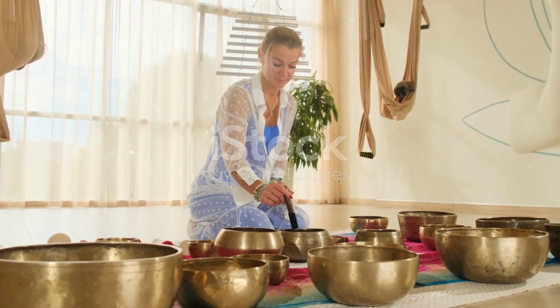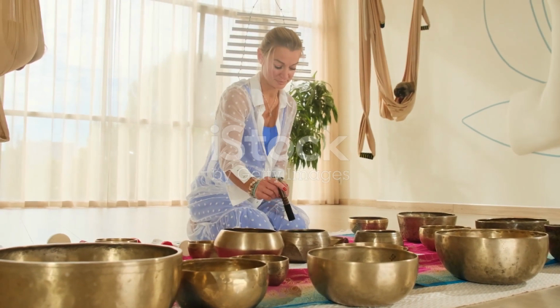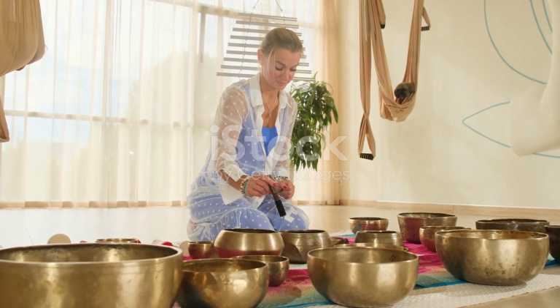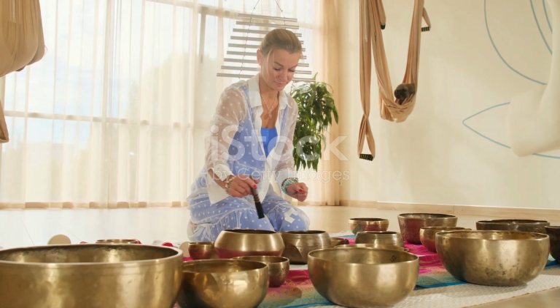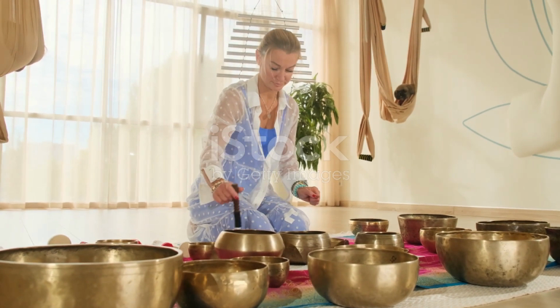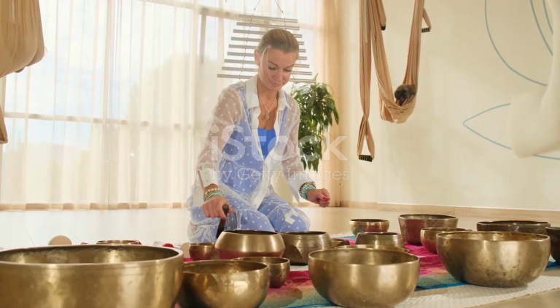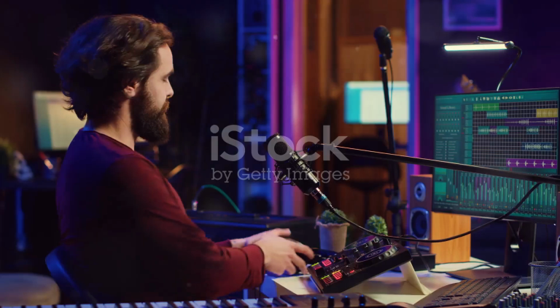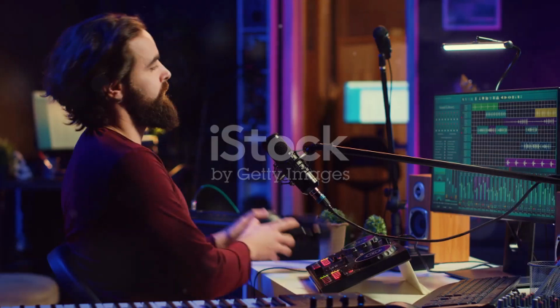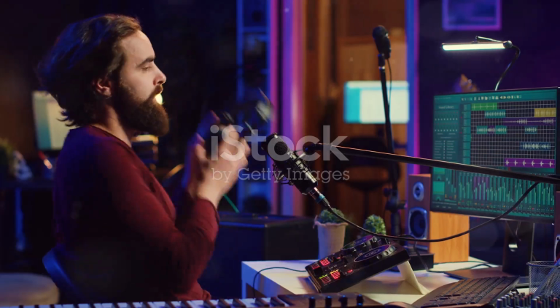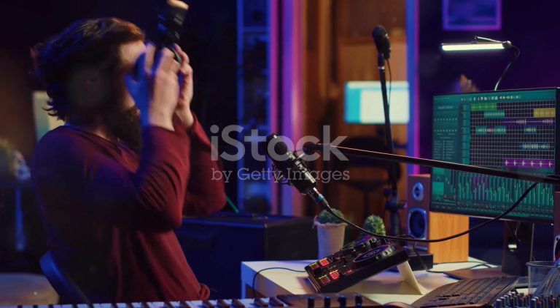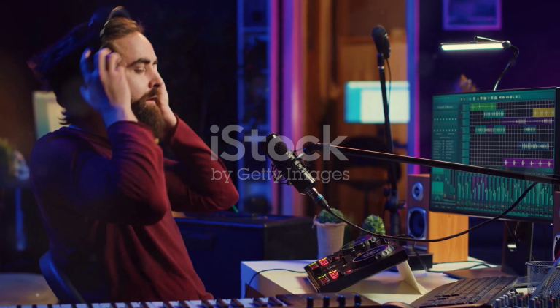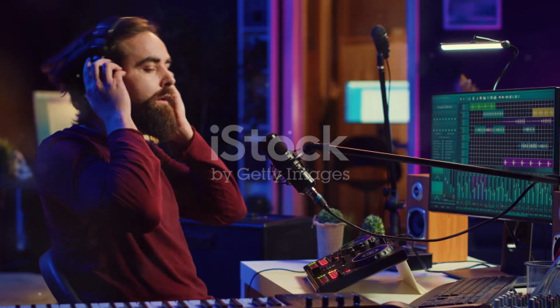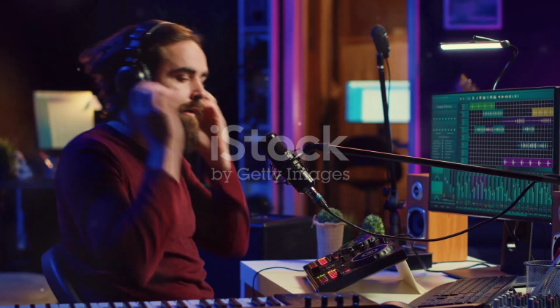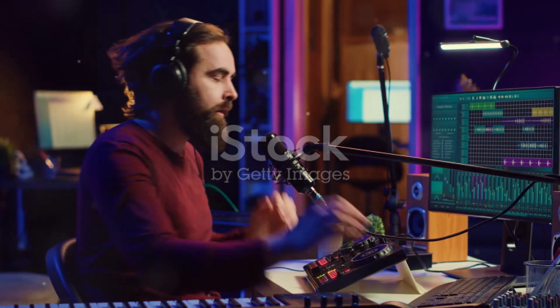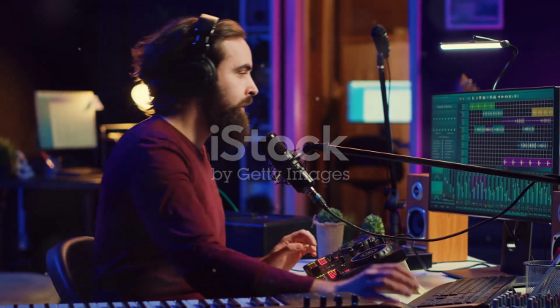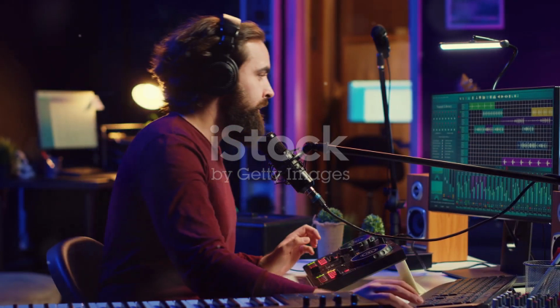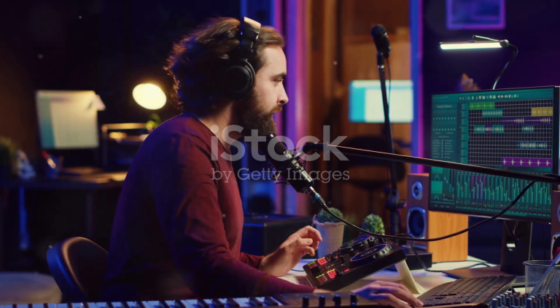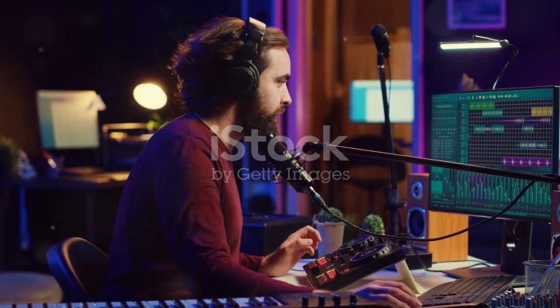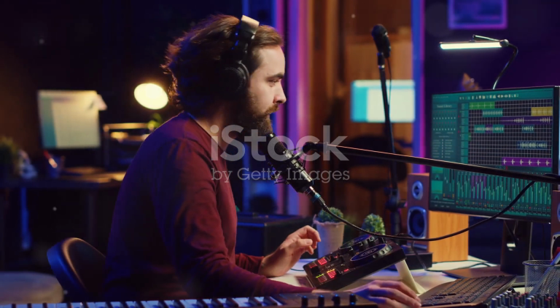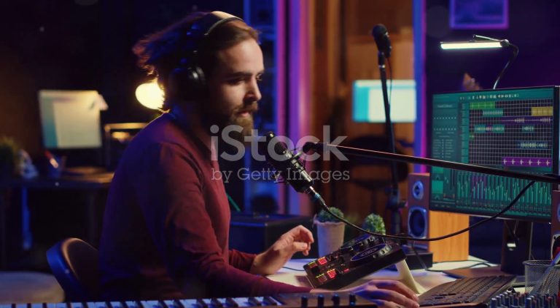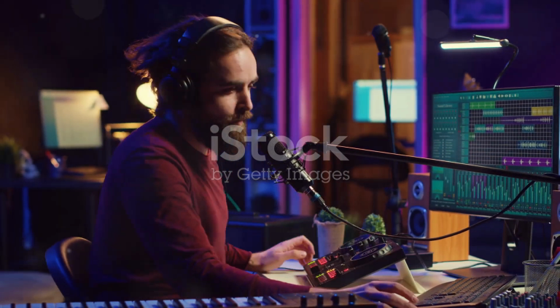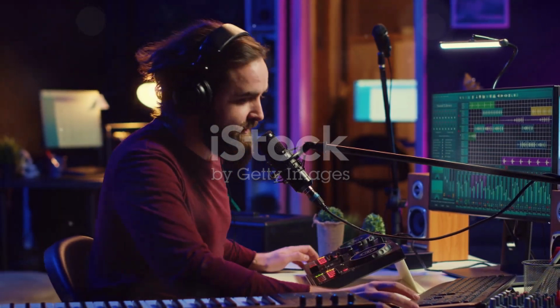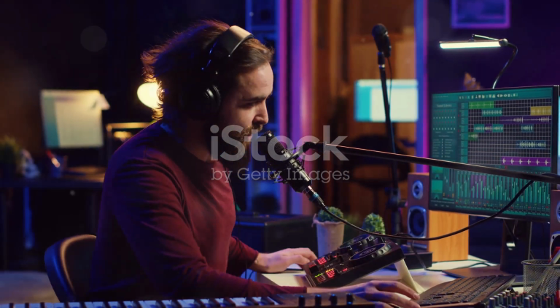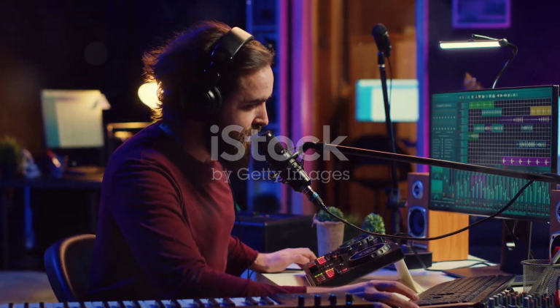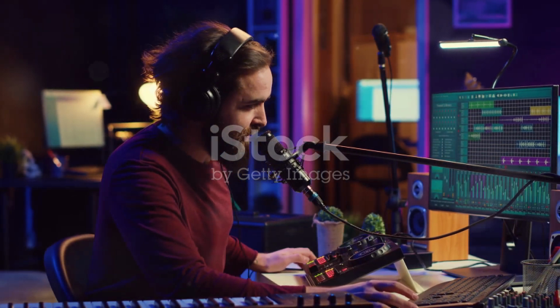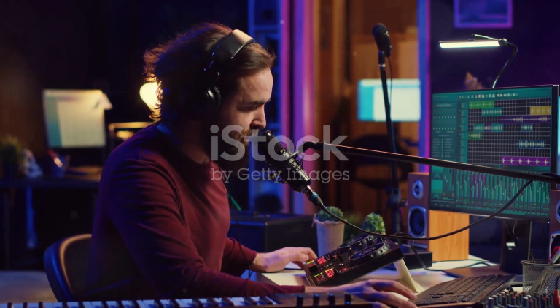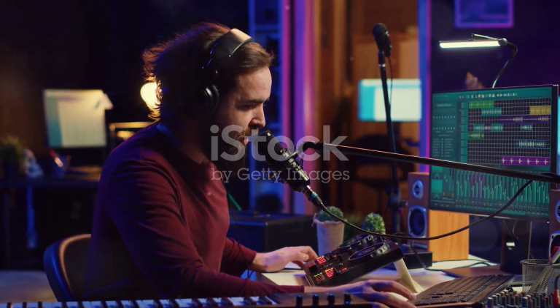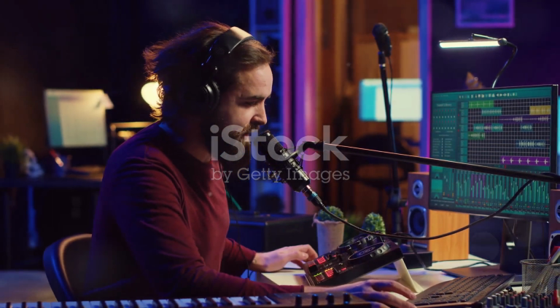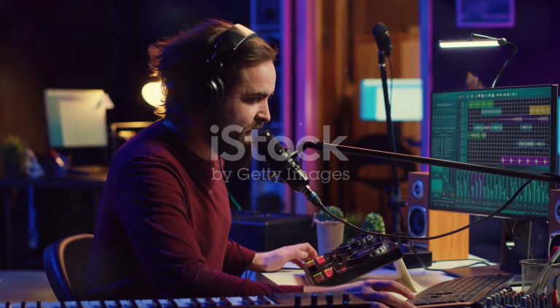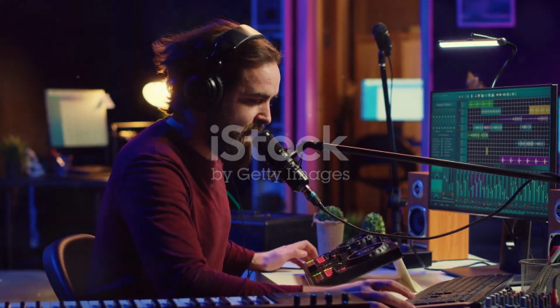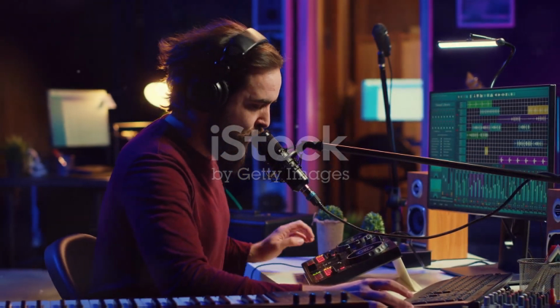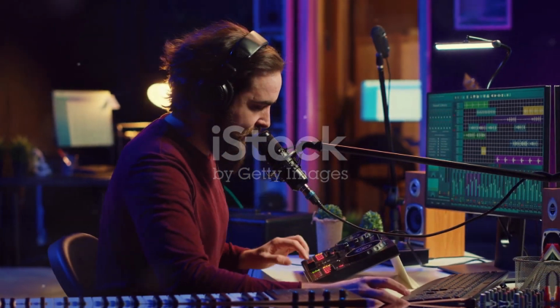So why wait? Dive into a seamless, innovative music production experience with D16 Group and iRig2 today.